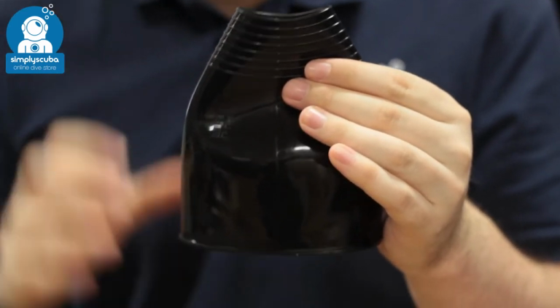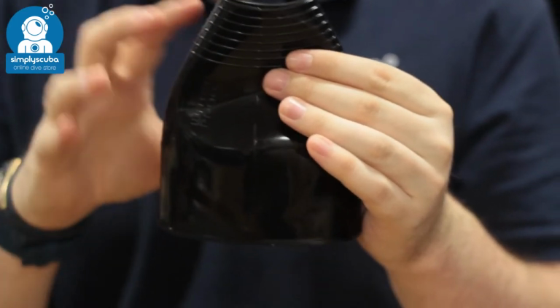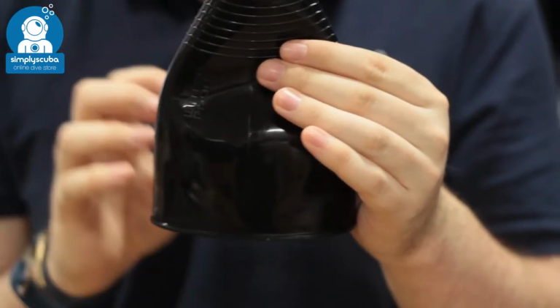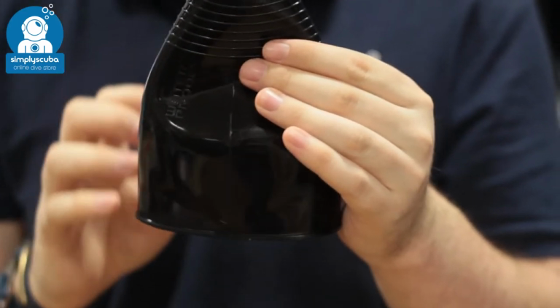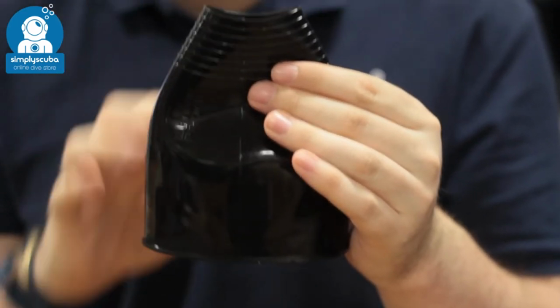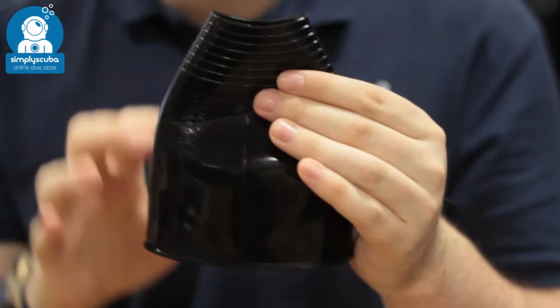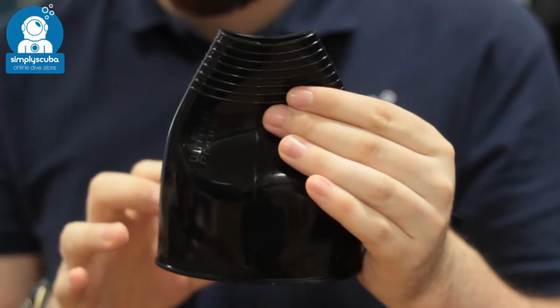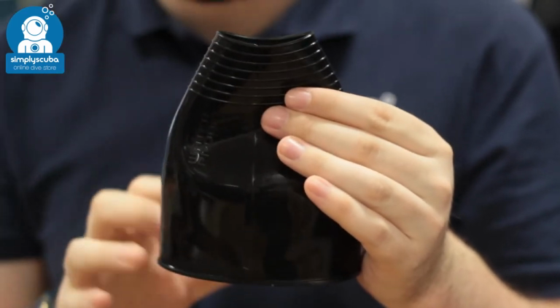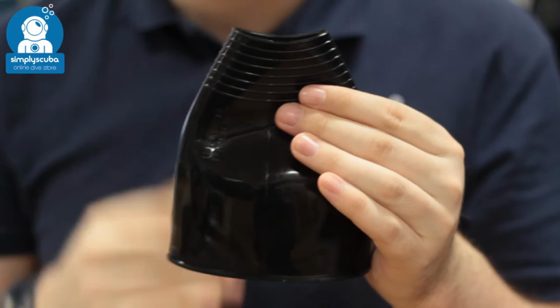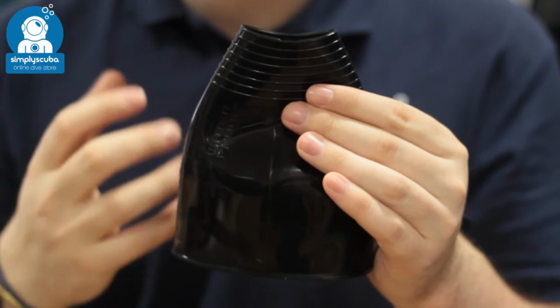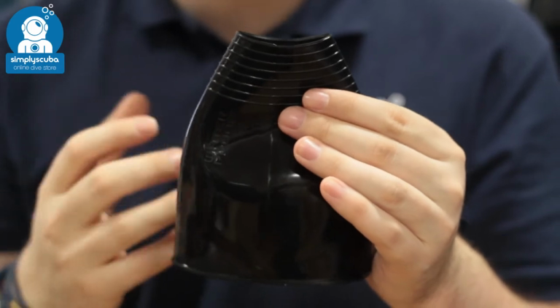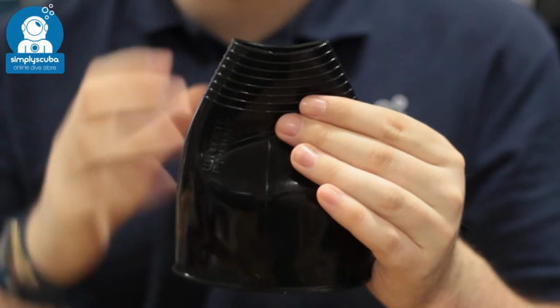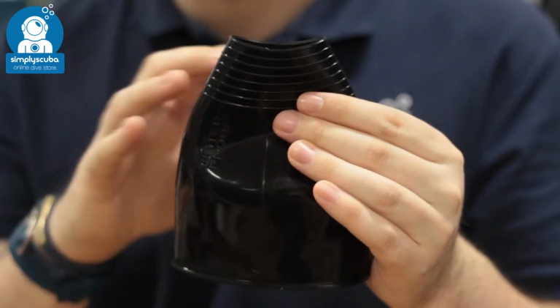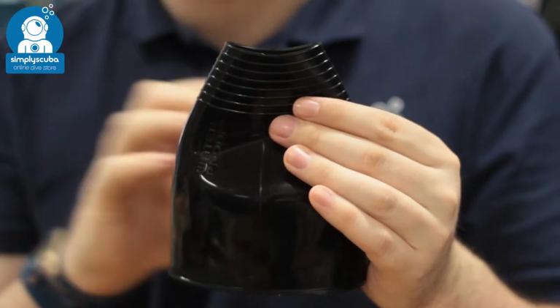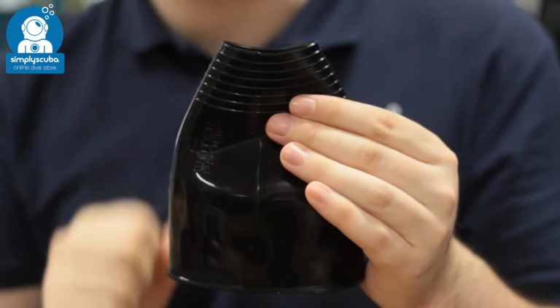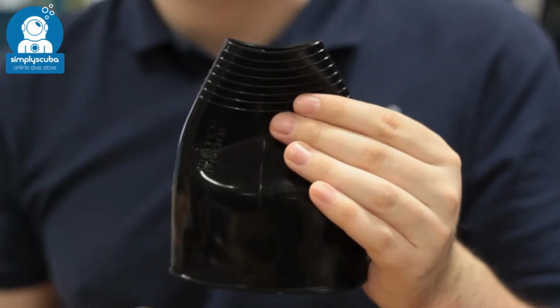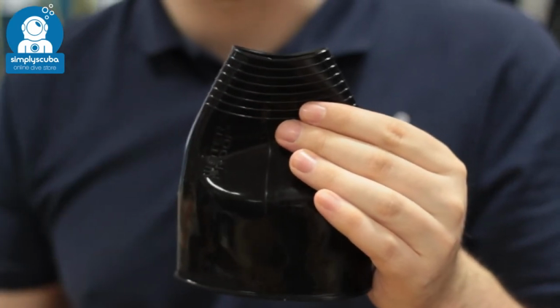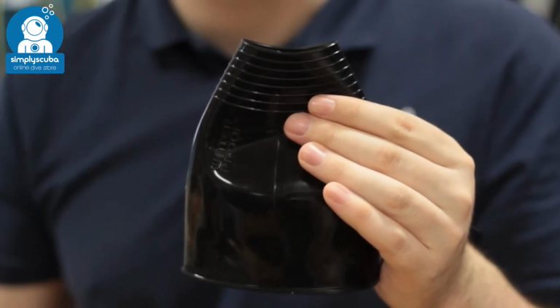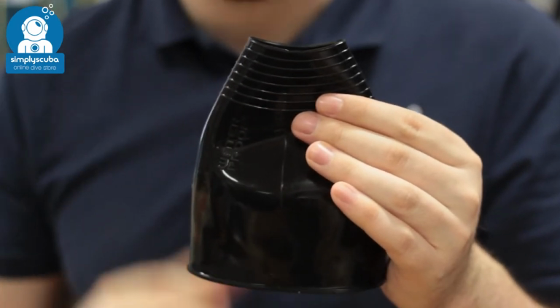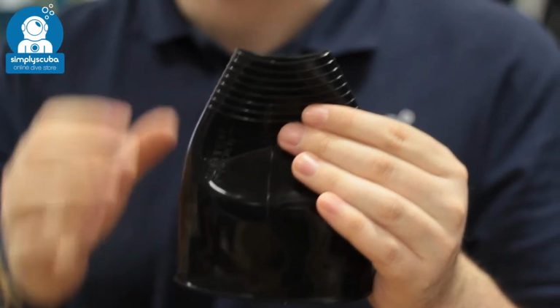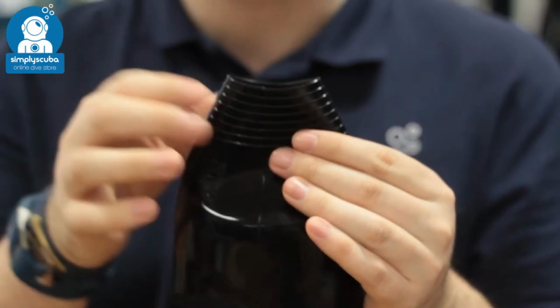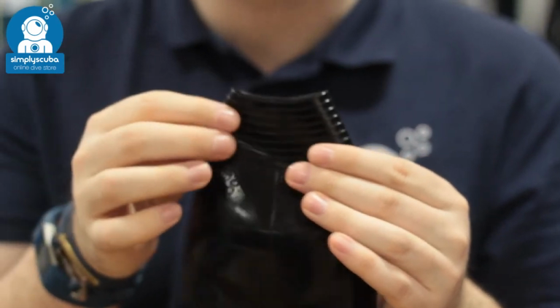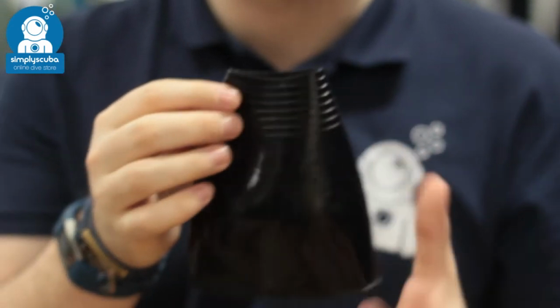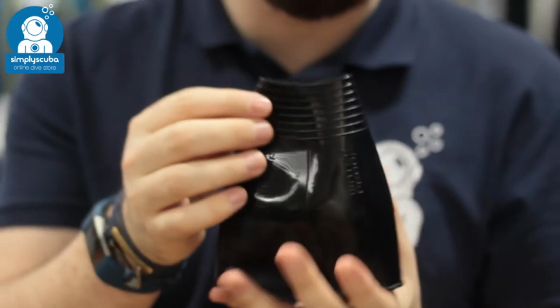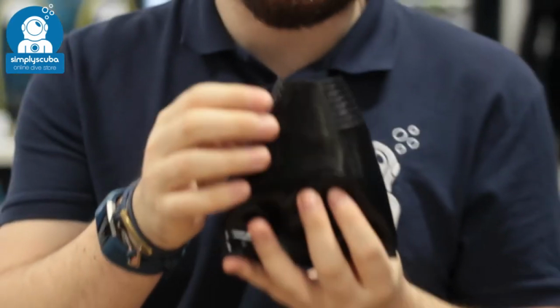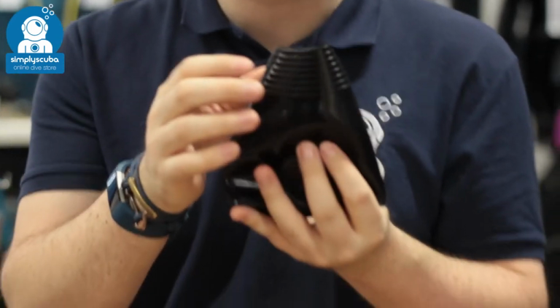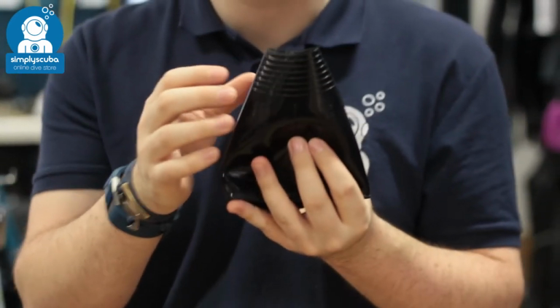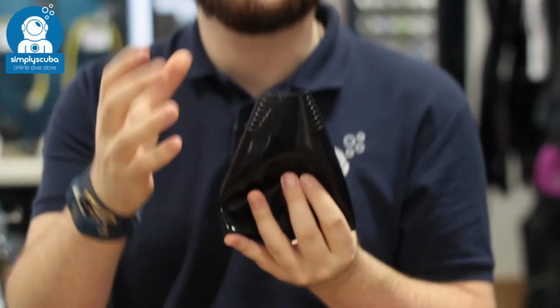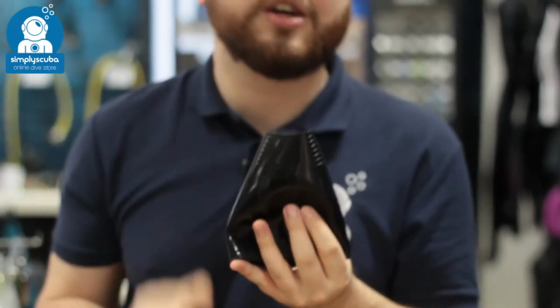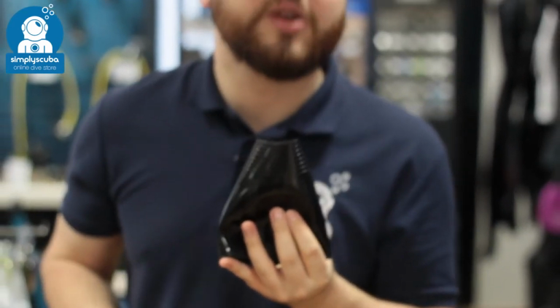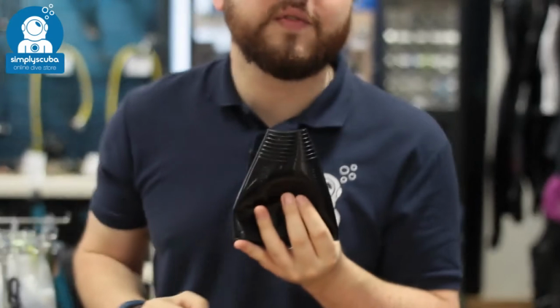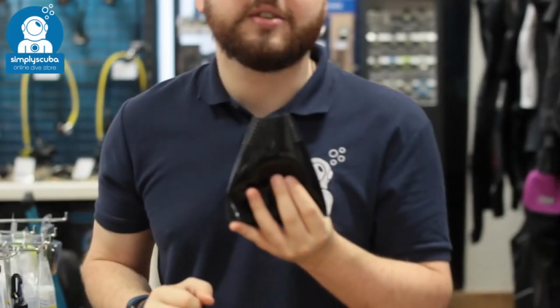It only comes in one color — black — and should fit most wrist sizes. That's the waterproof HD silicone cuff seal.